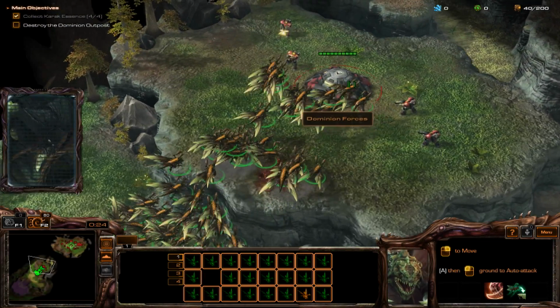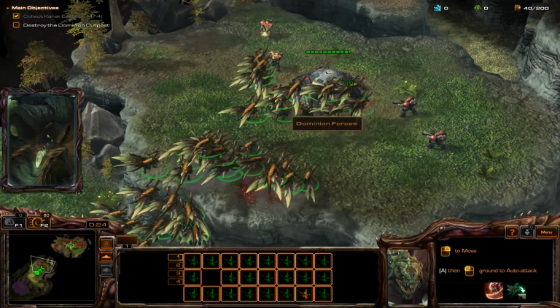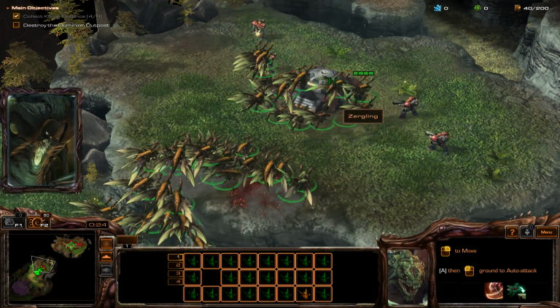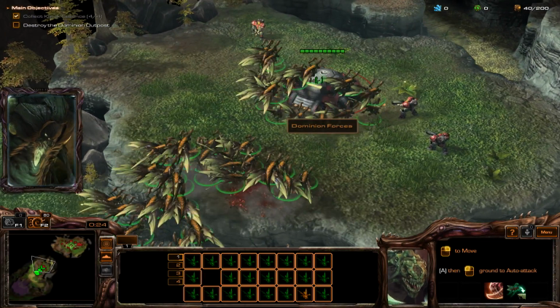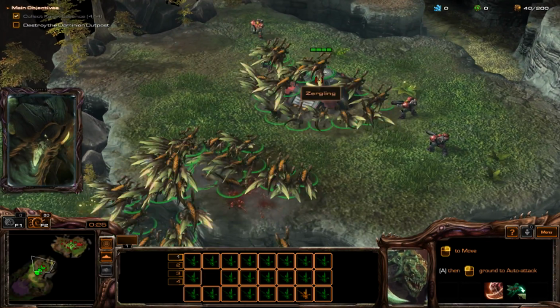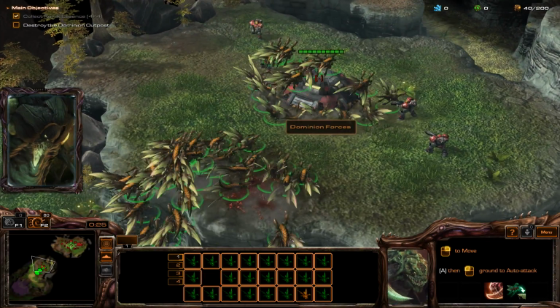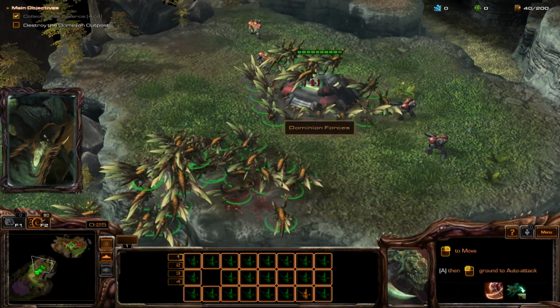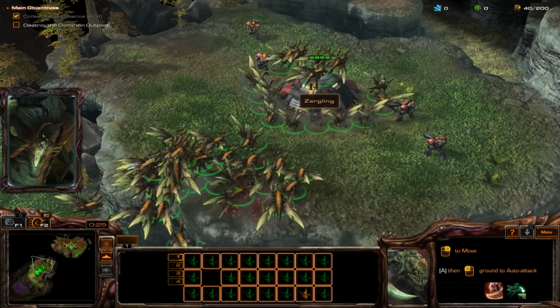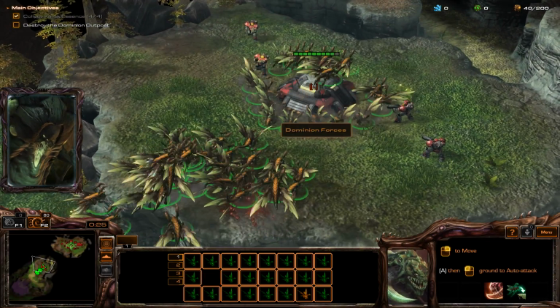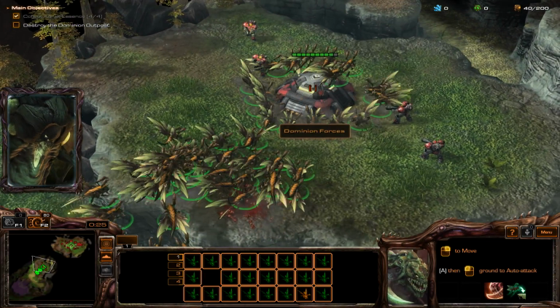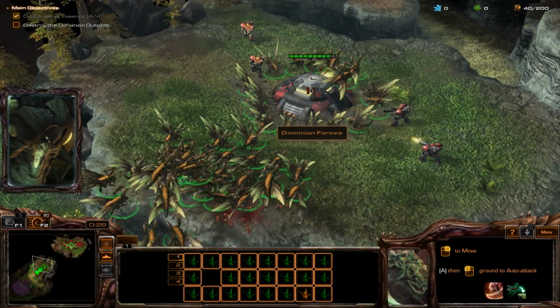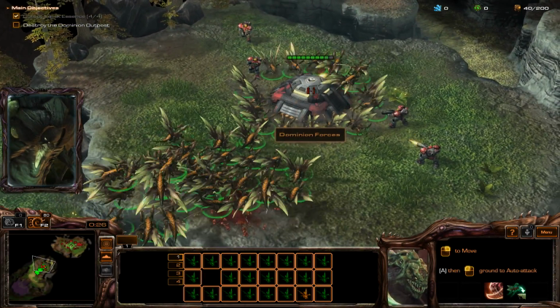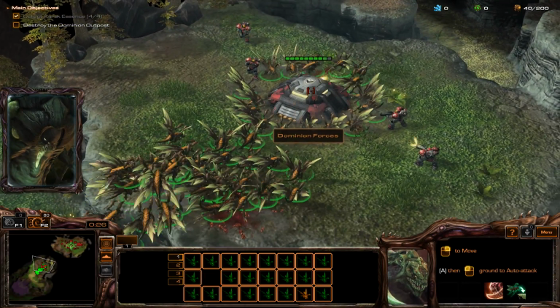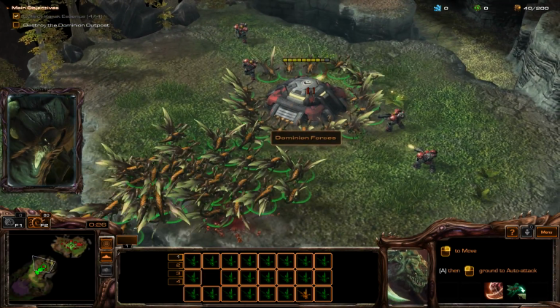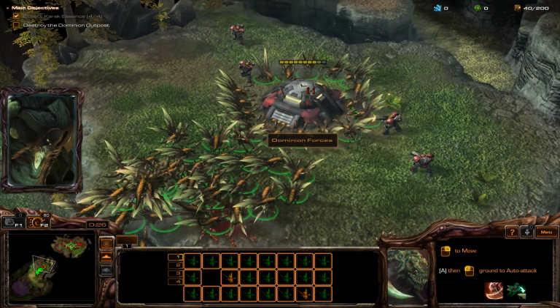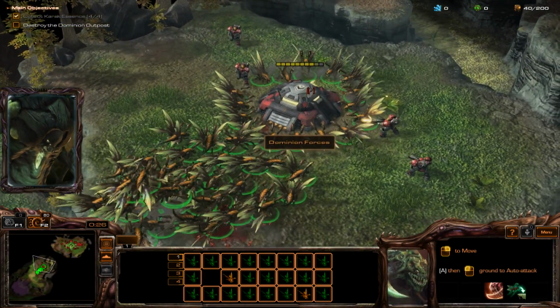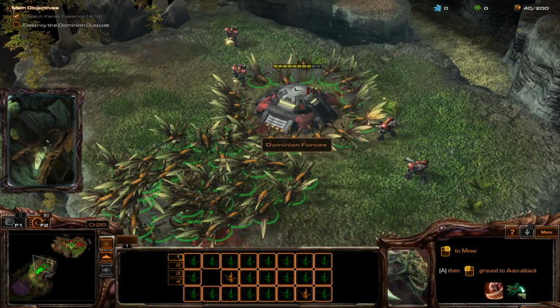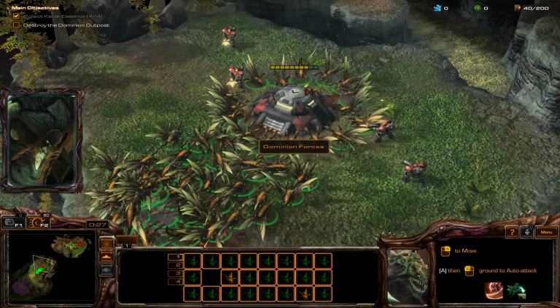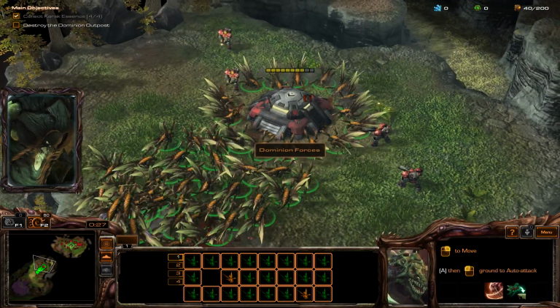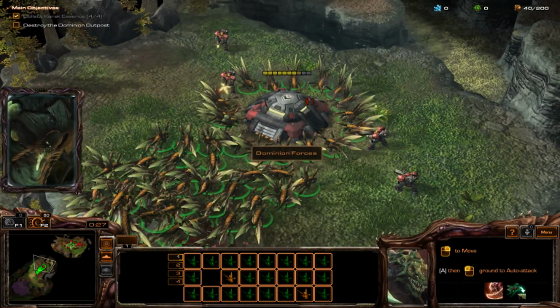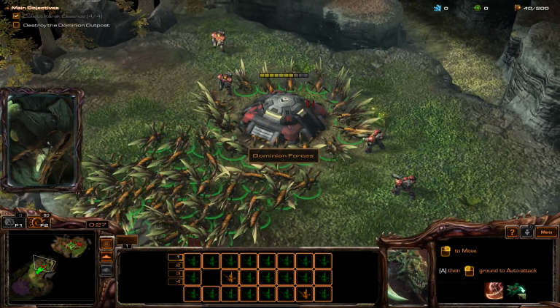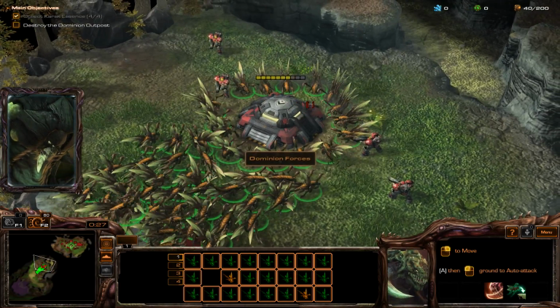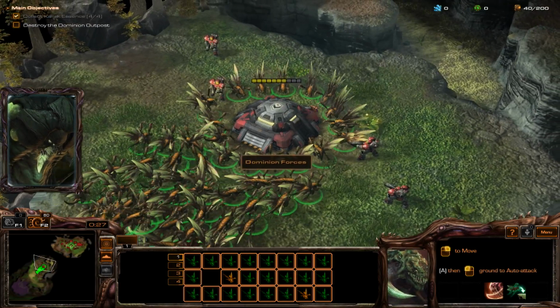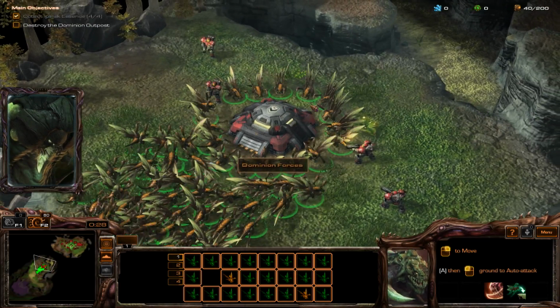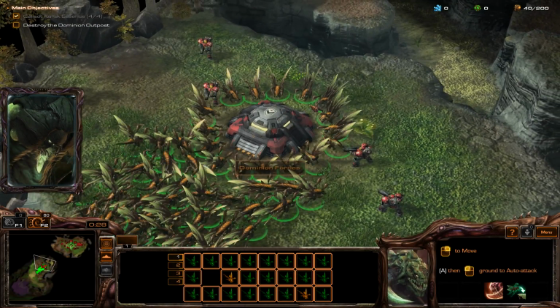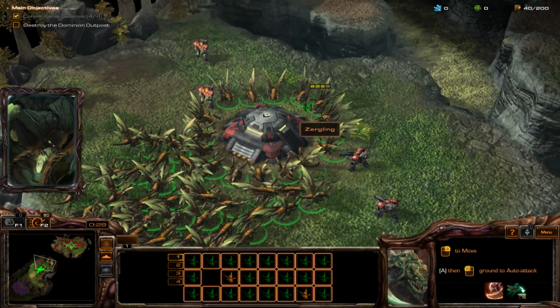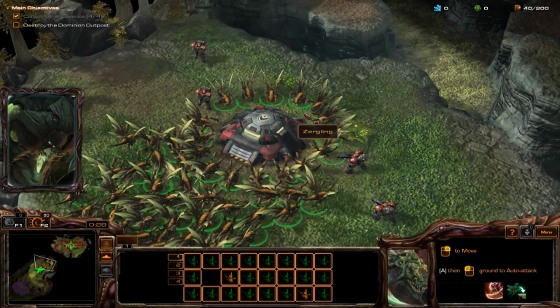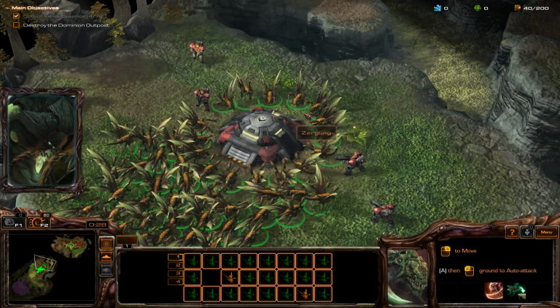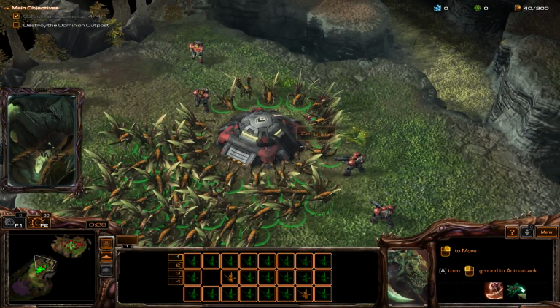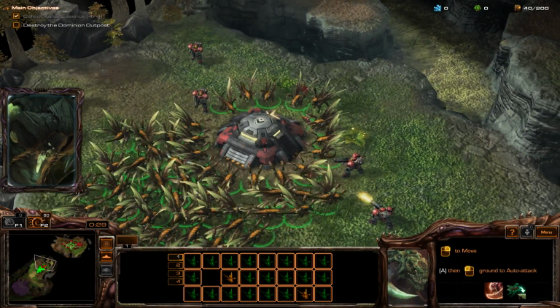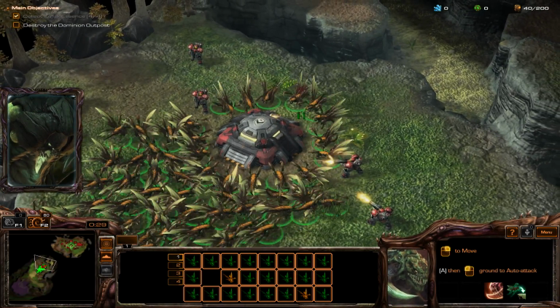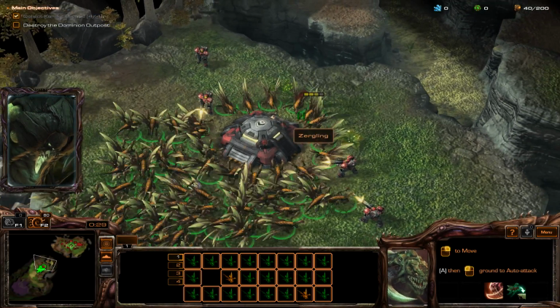Raptor Strain. Leaps to close on enemy. Scales cliffs.